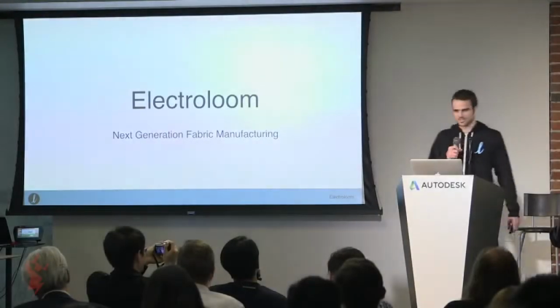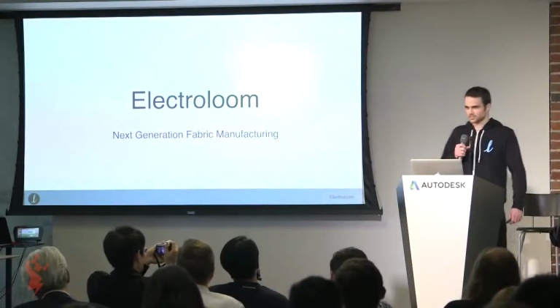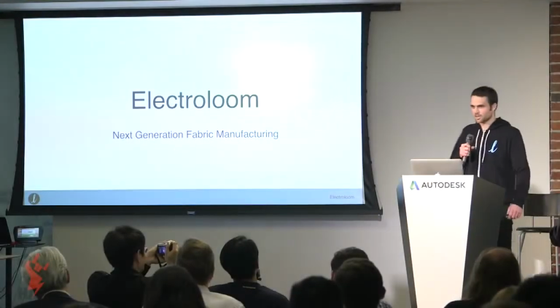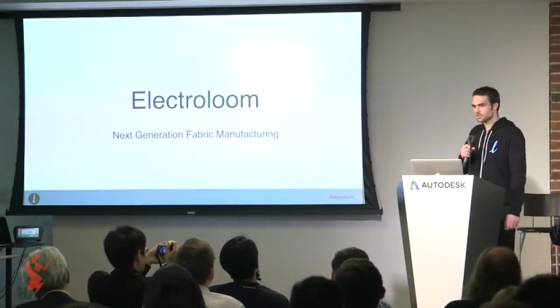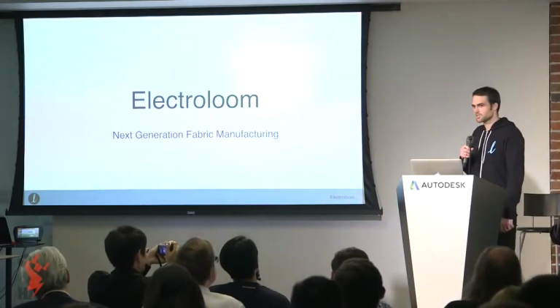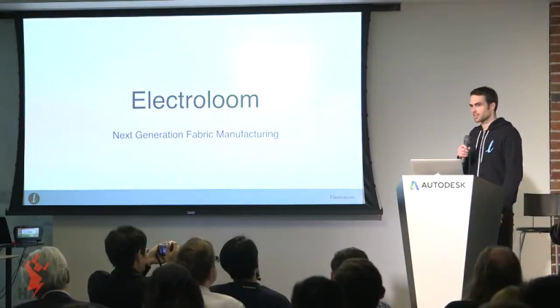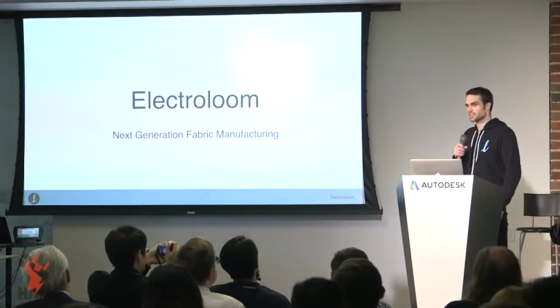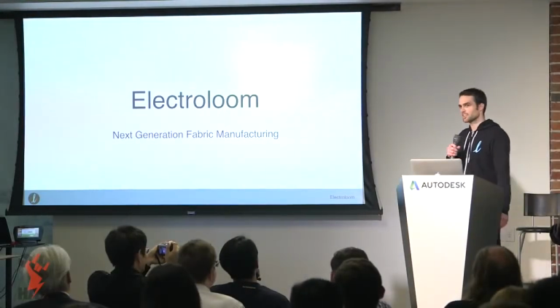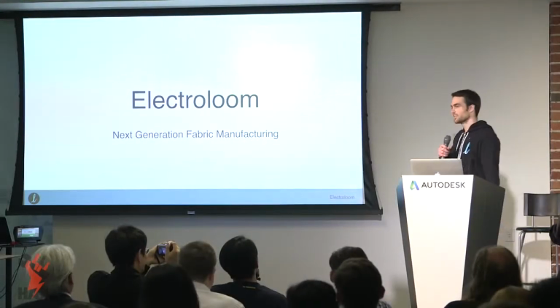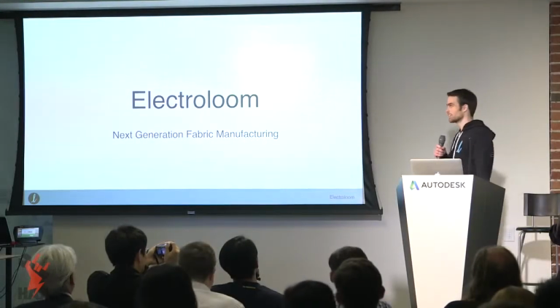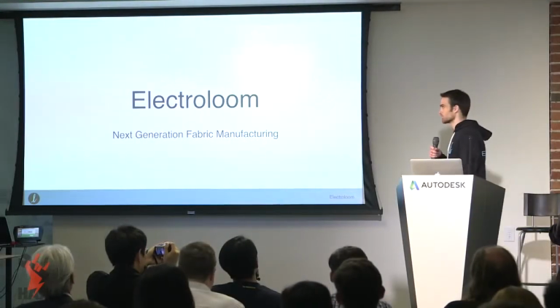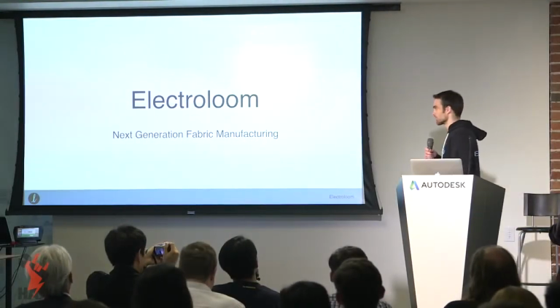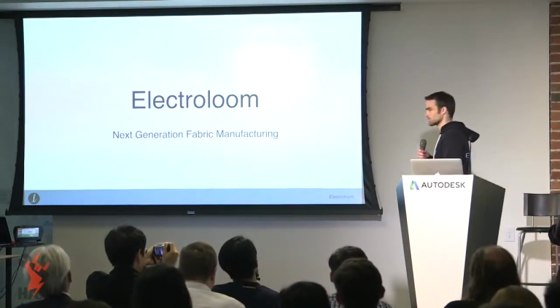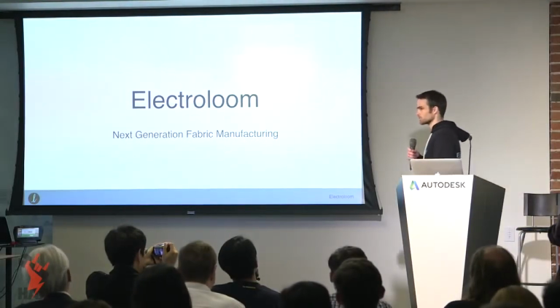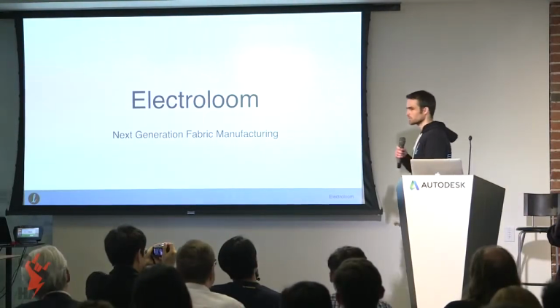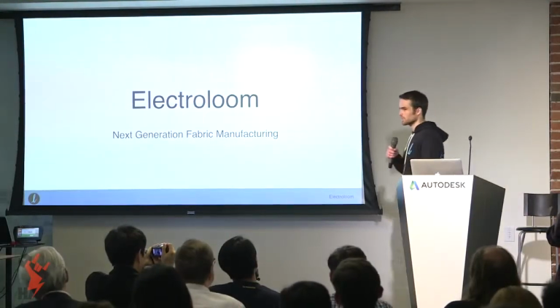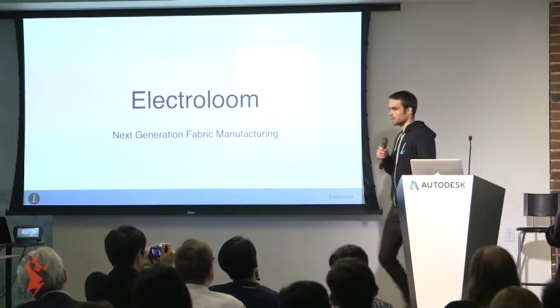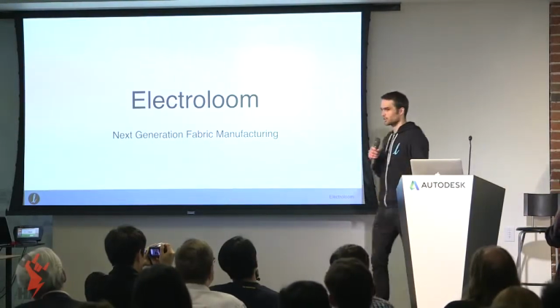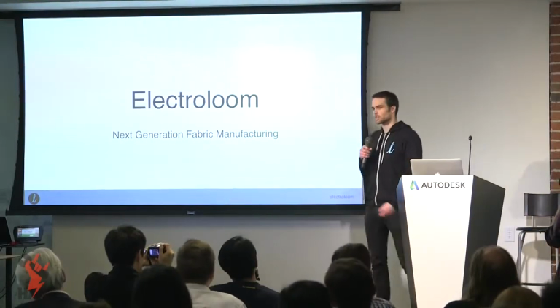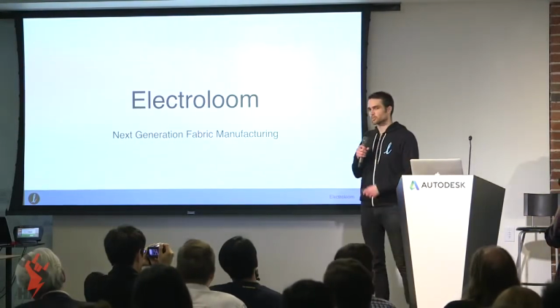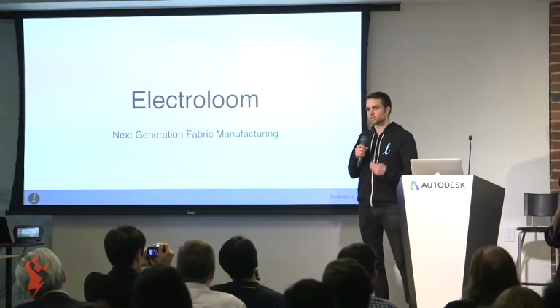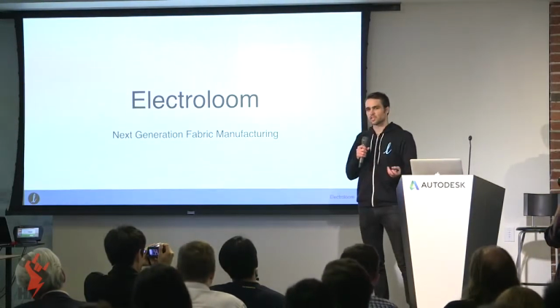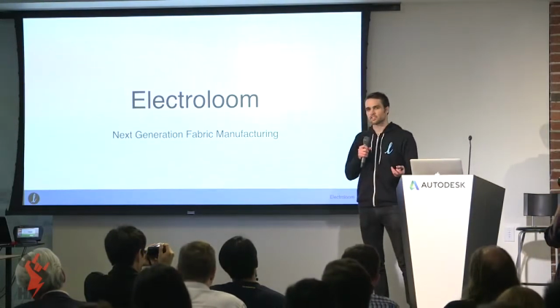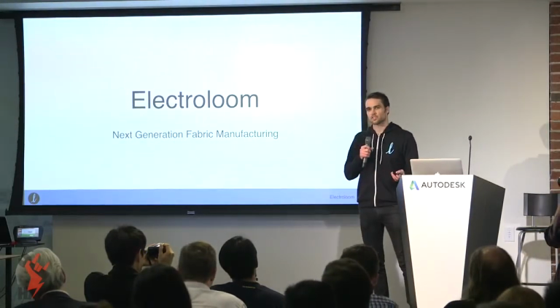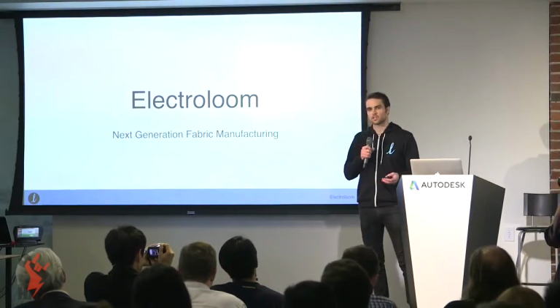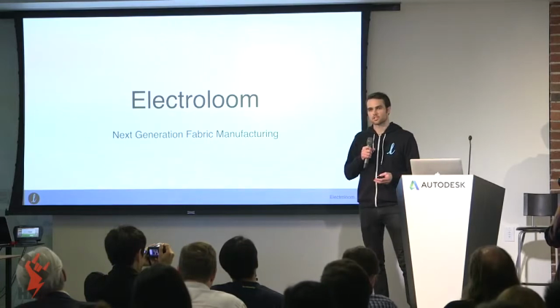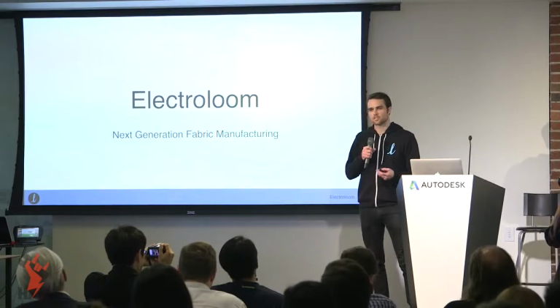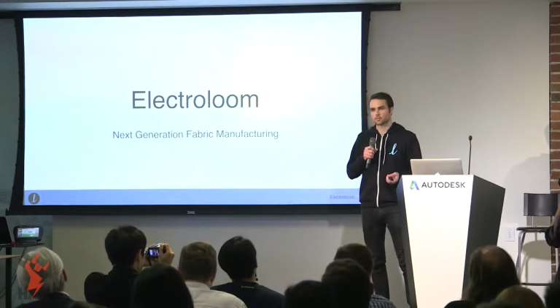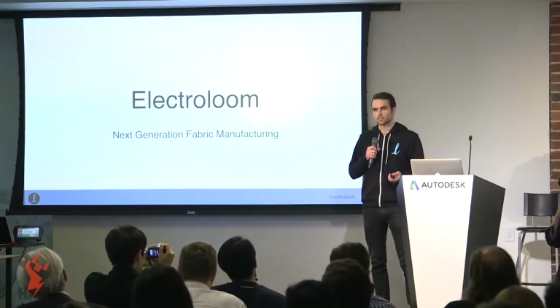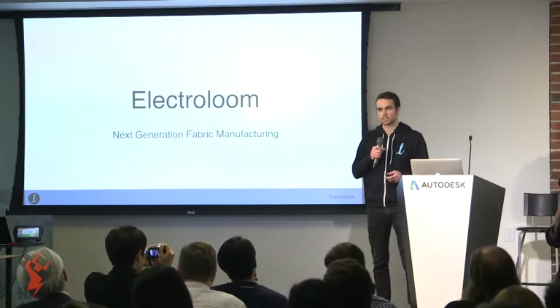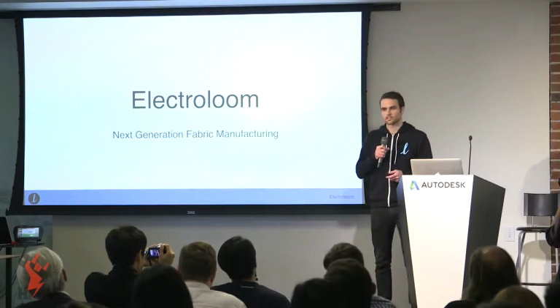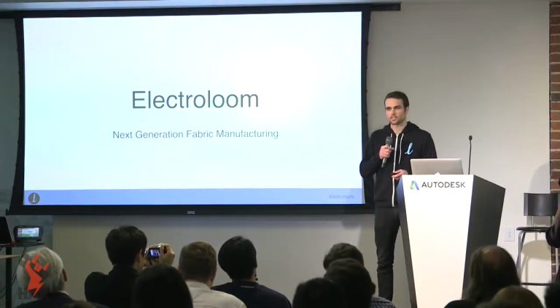My name is Aaron, here with Electroloom, and we are building the next generation of fabric manufacturing.